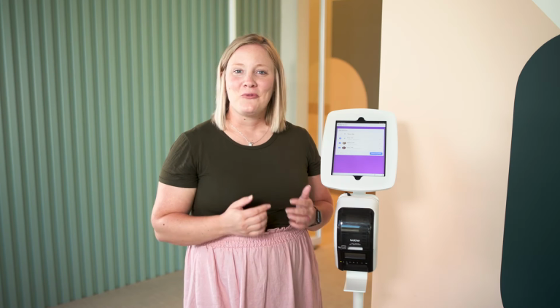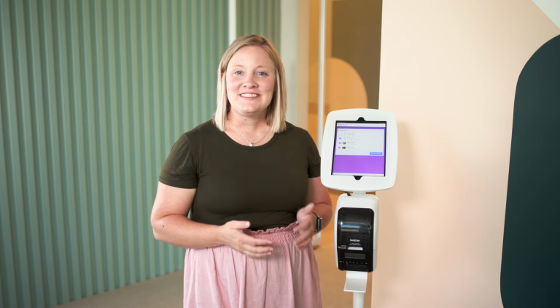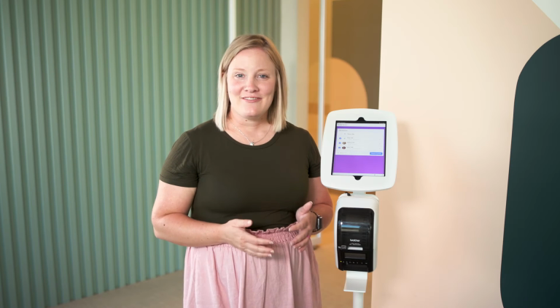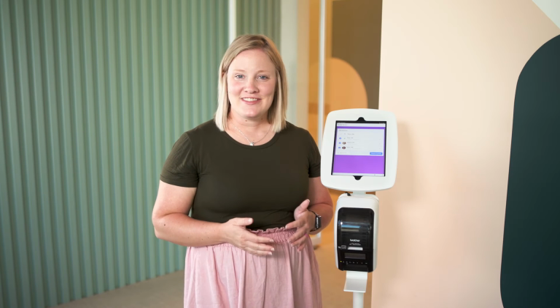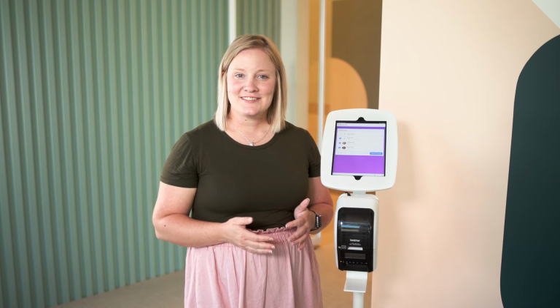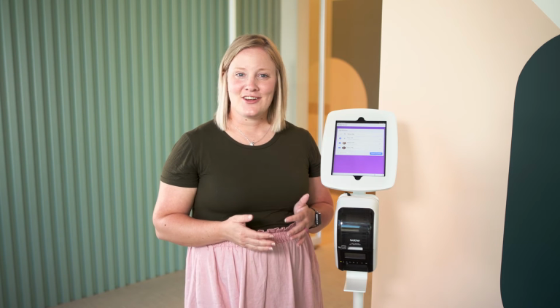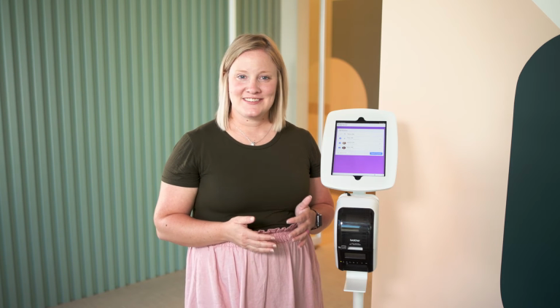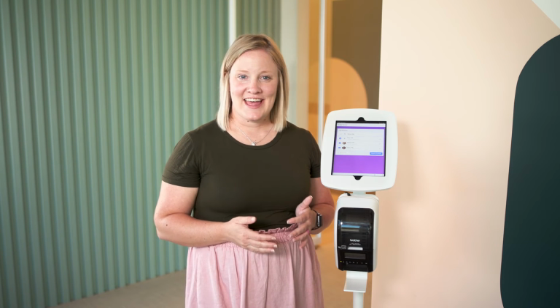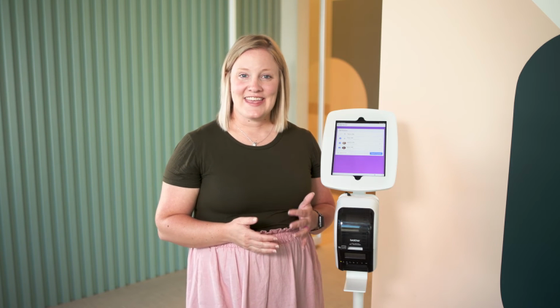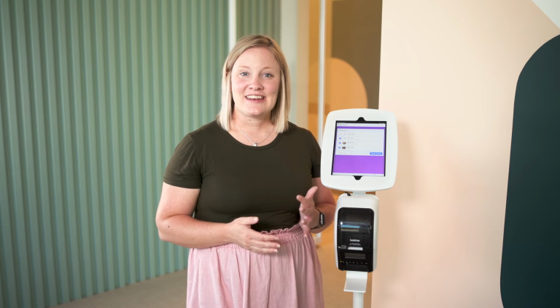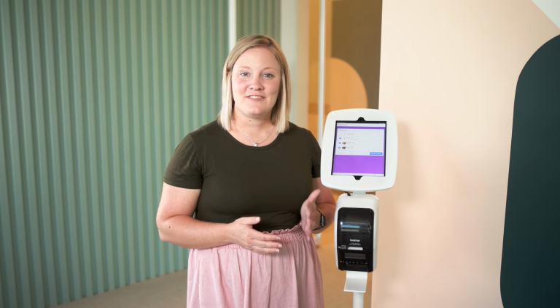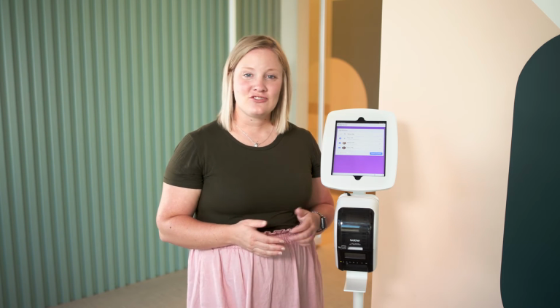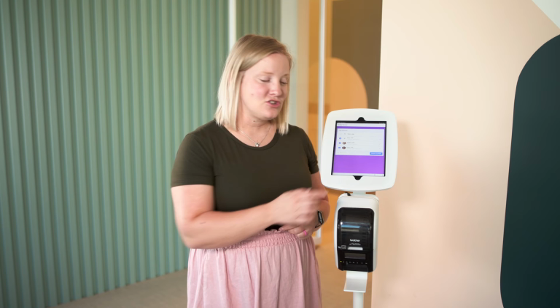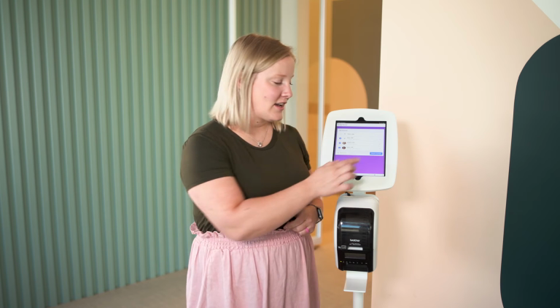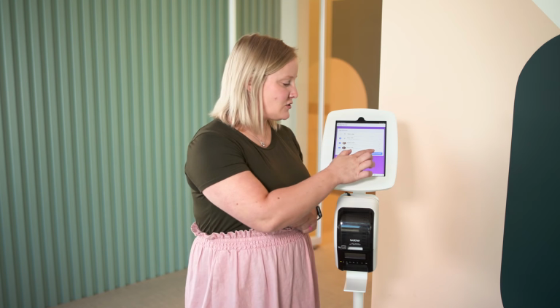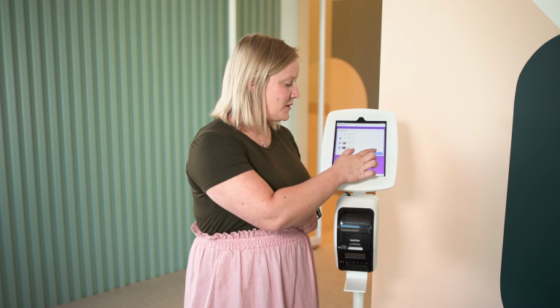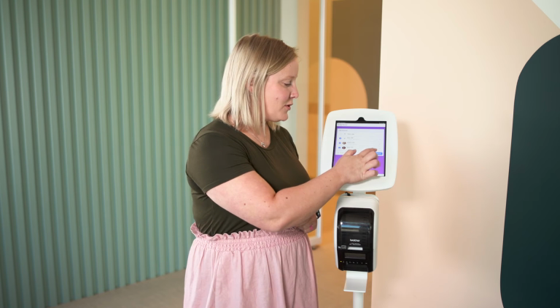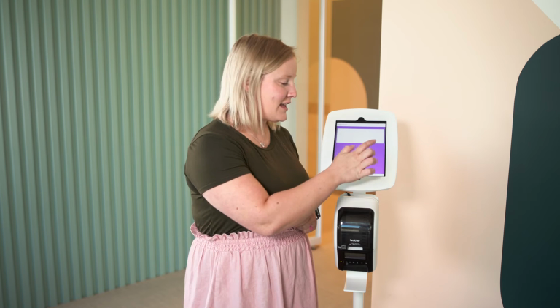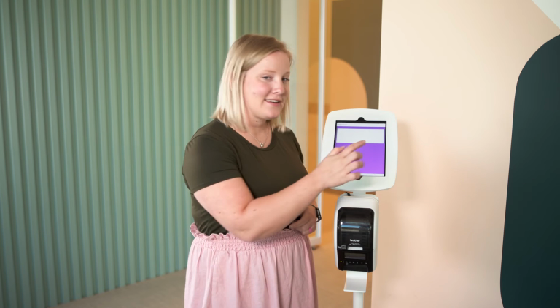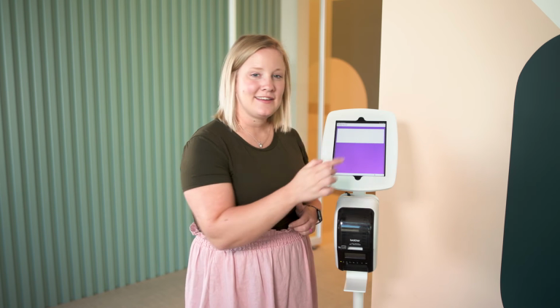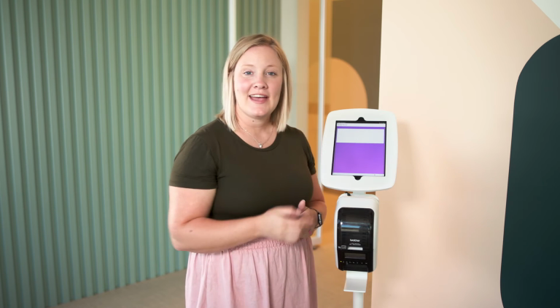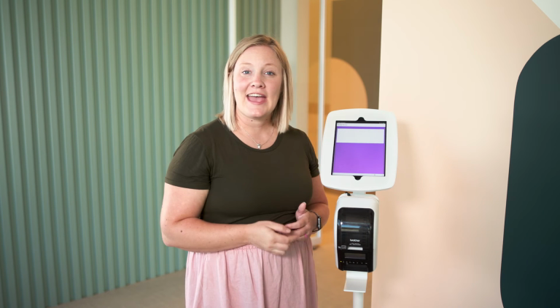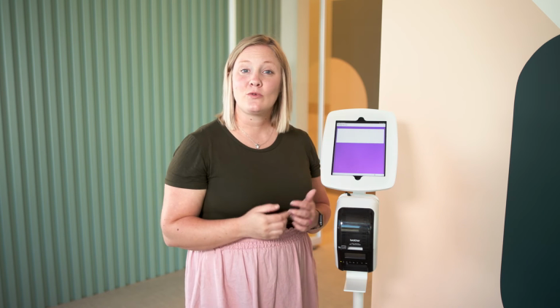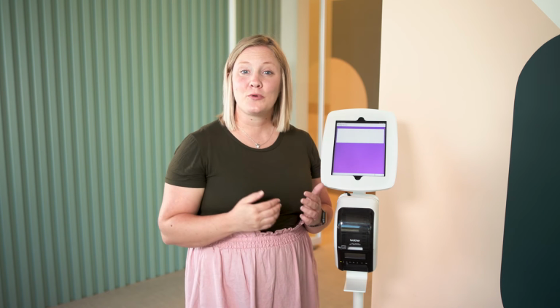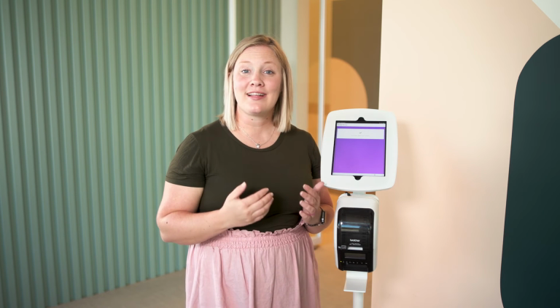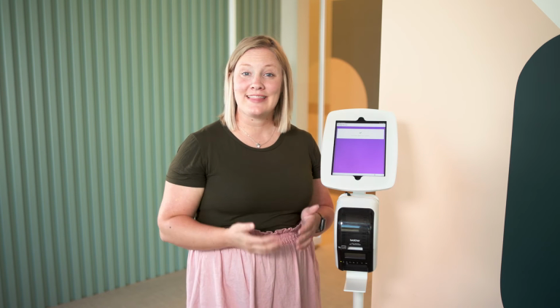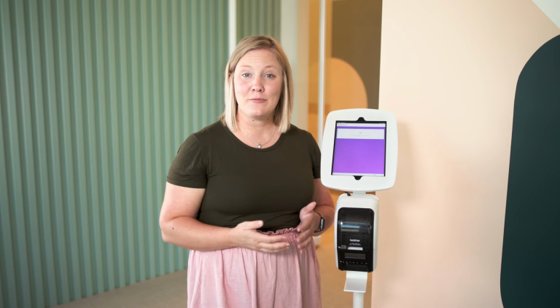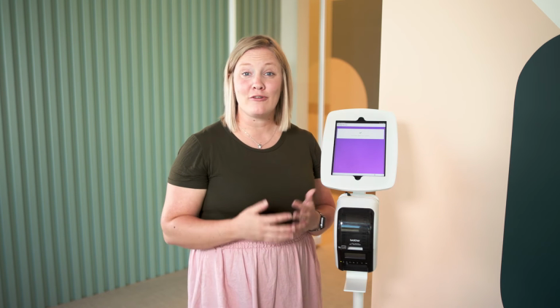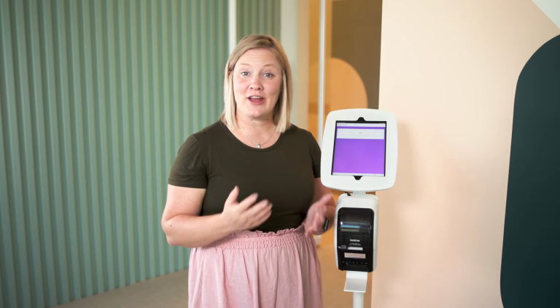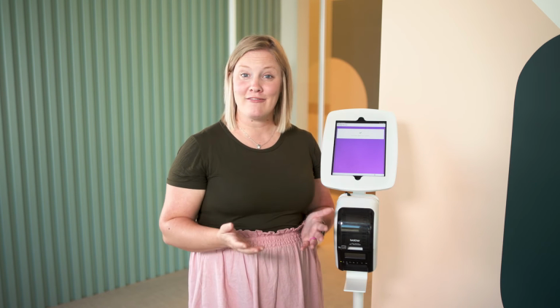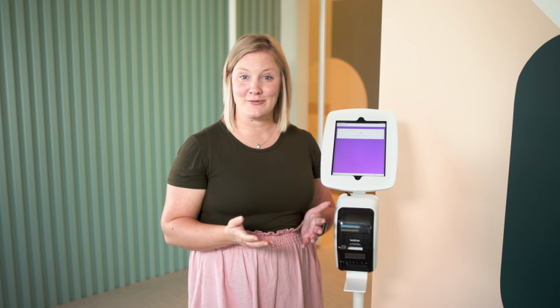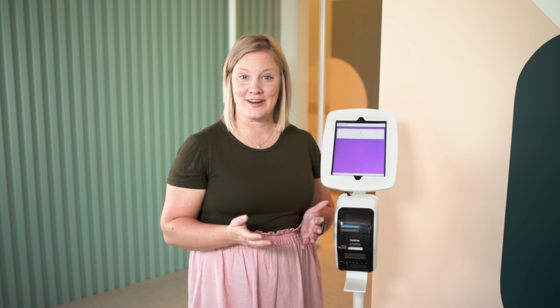Once everything's all set, they can officially check those people in and it will print a label for everyone.